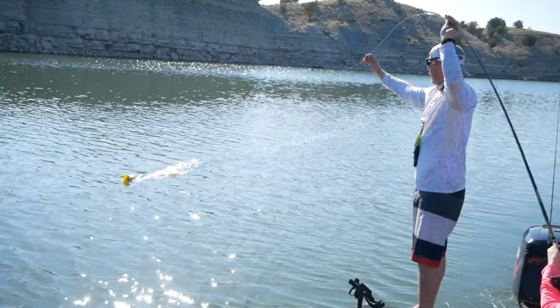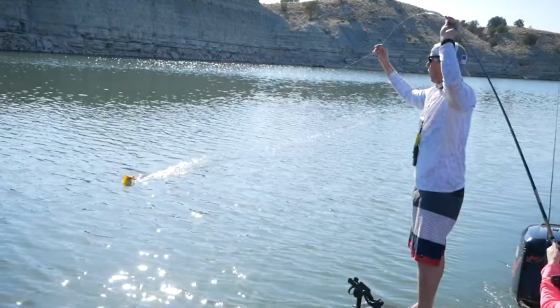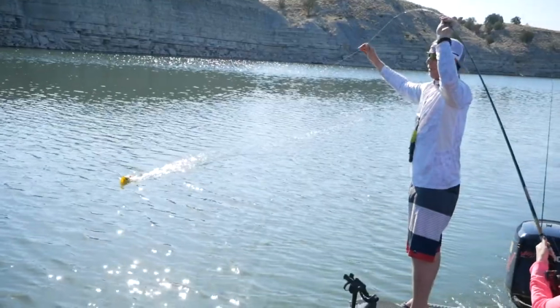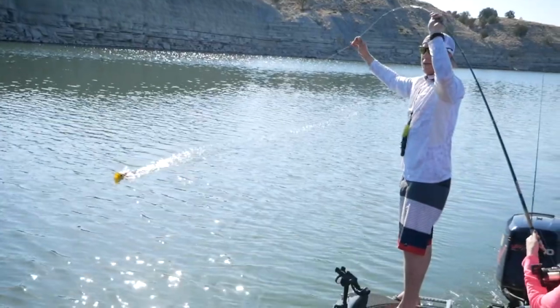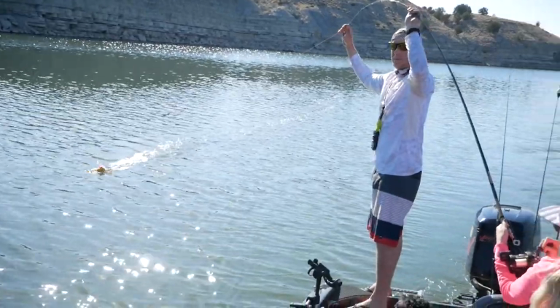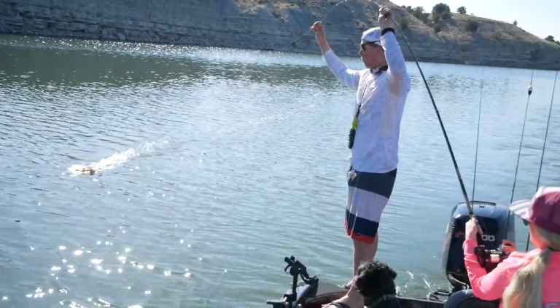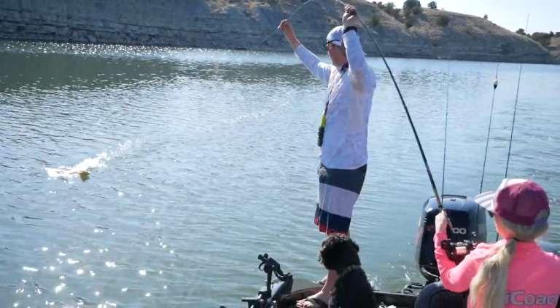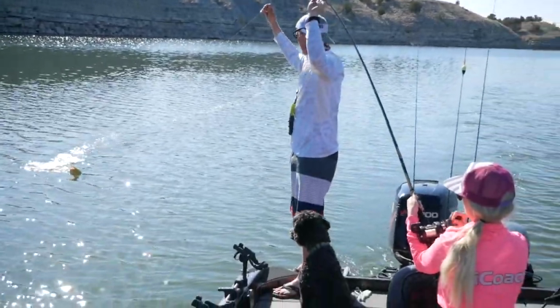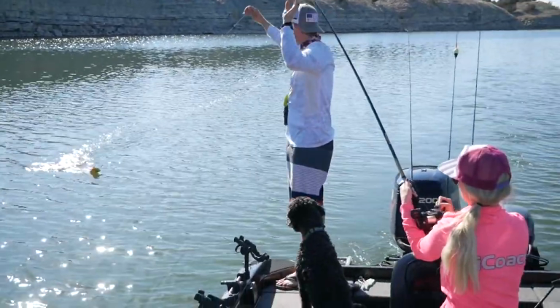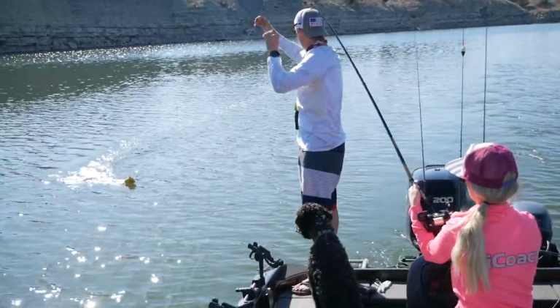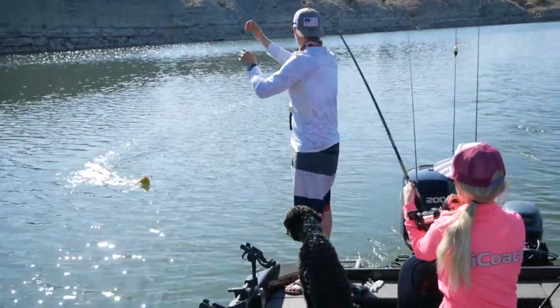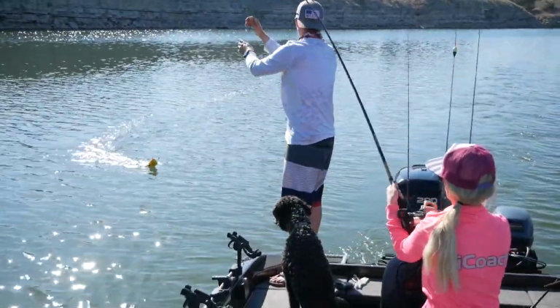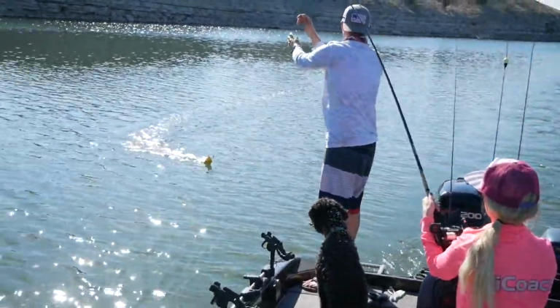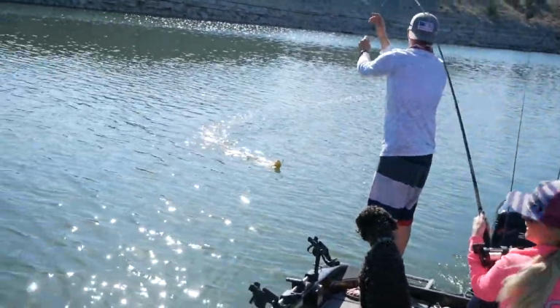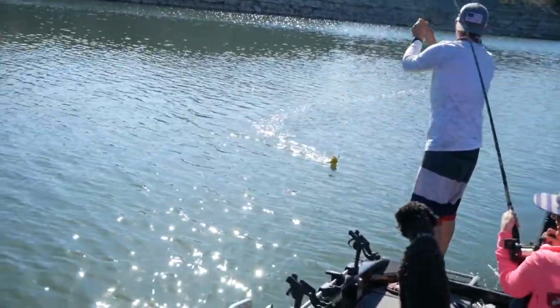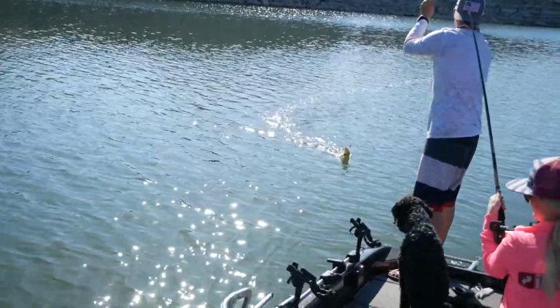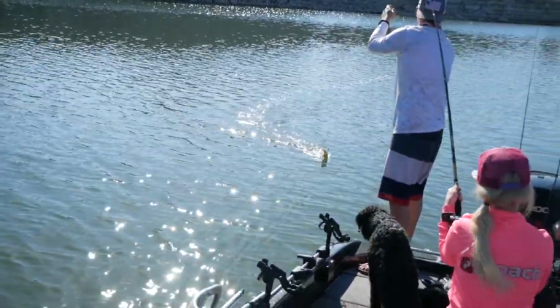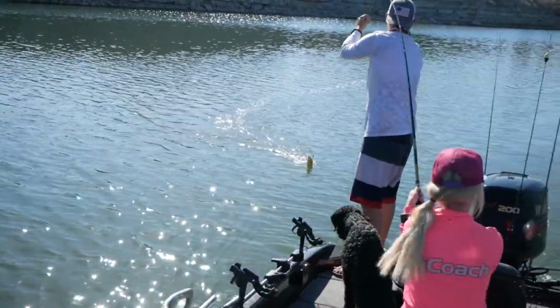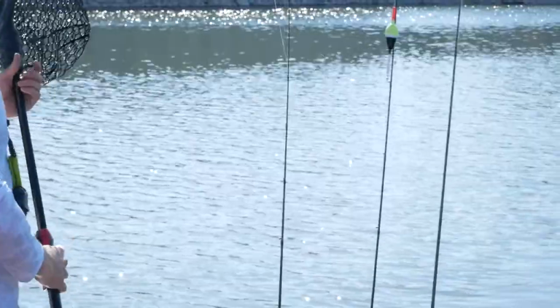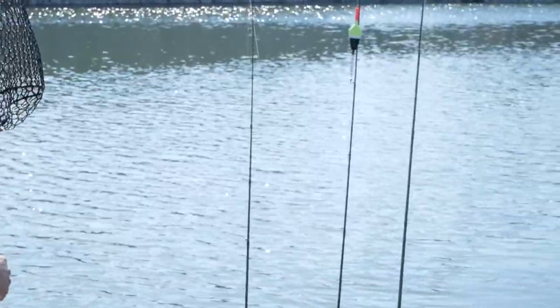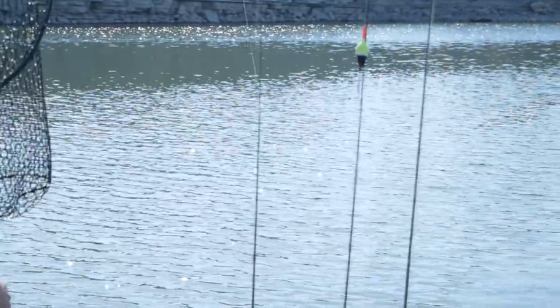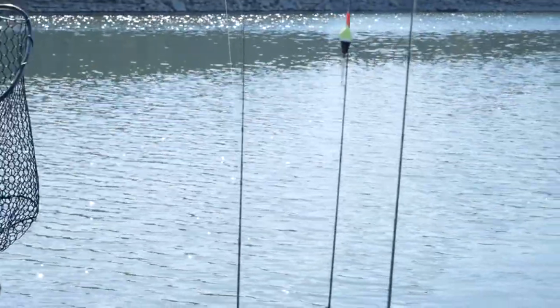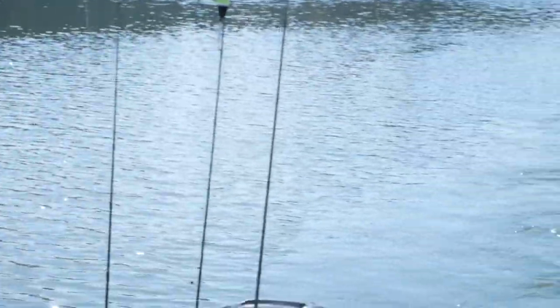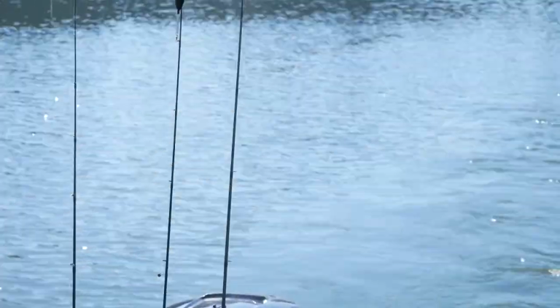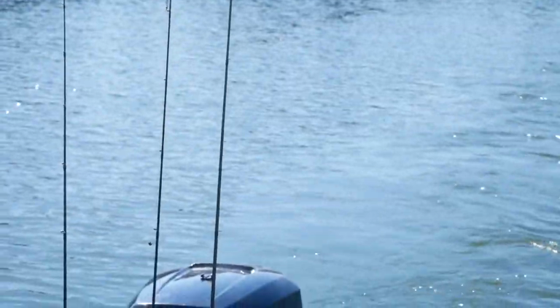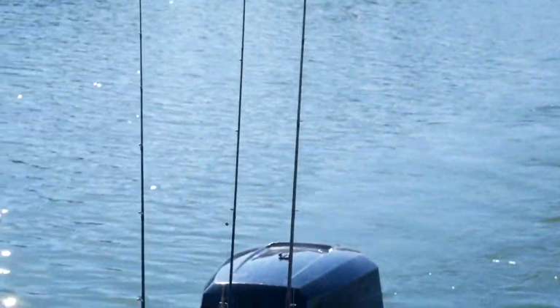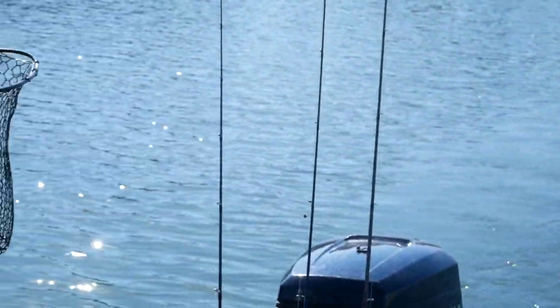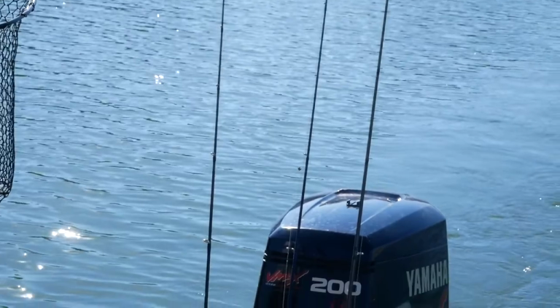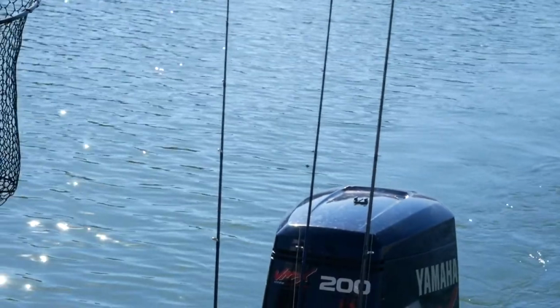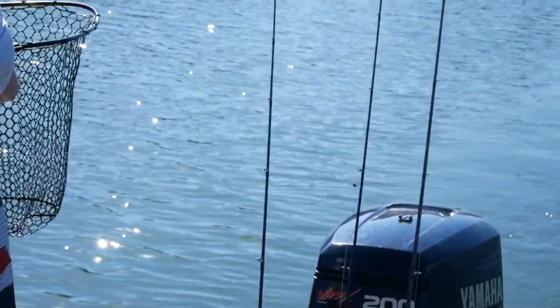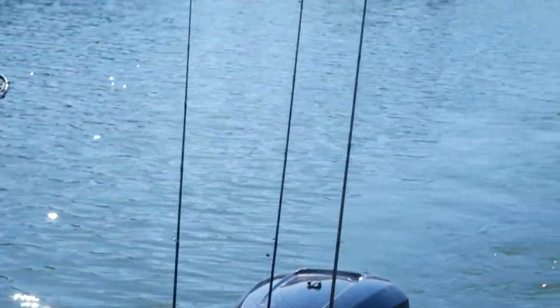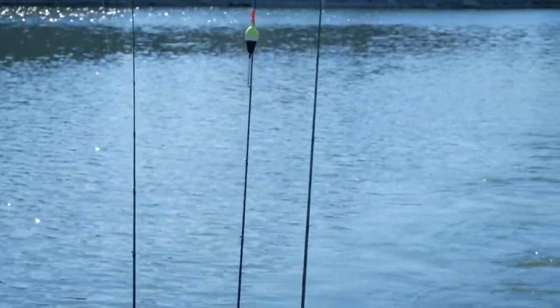Big wiper! Oh my god, this is the heaviest fish I've ever had.